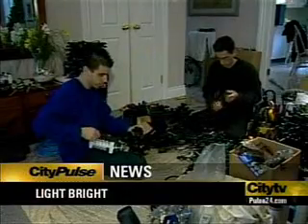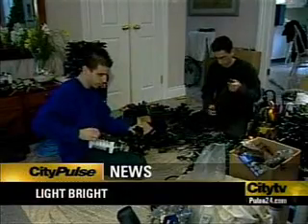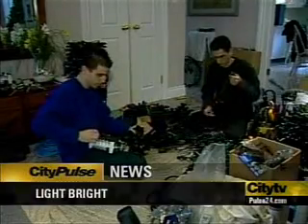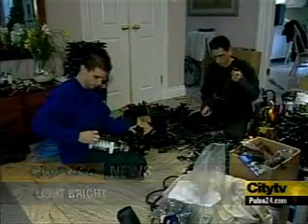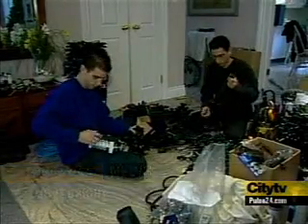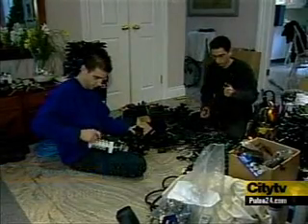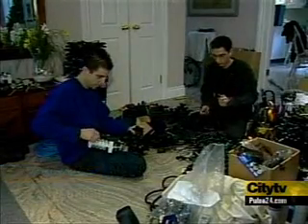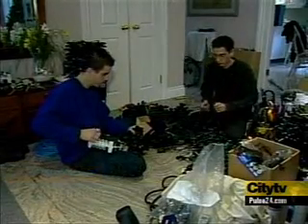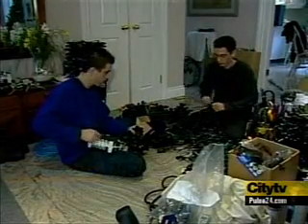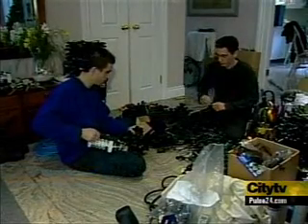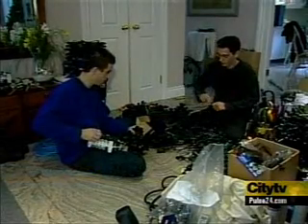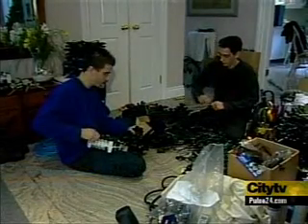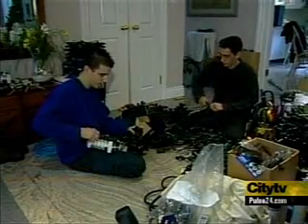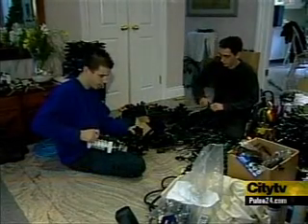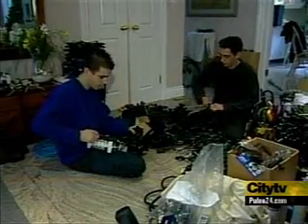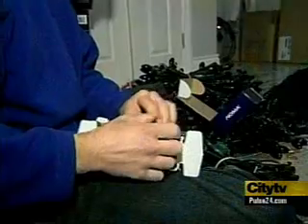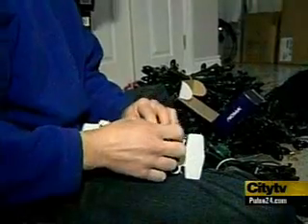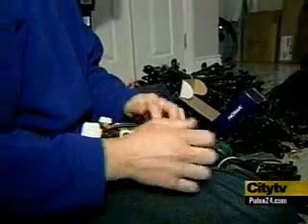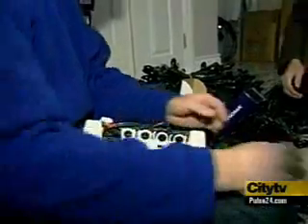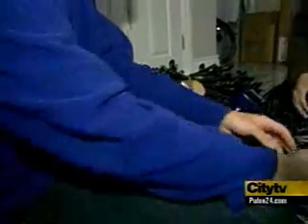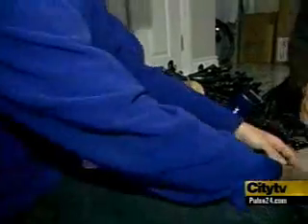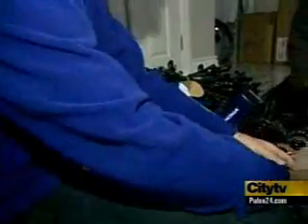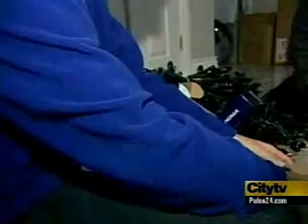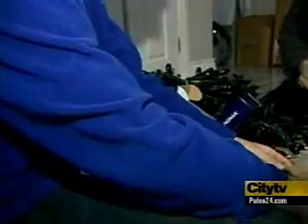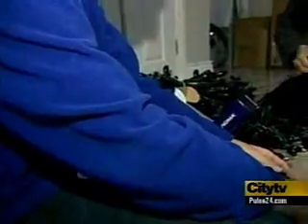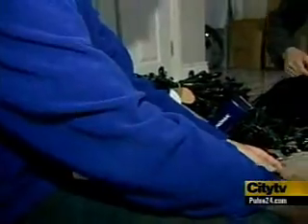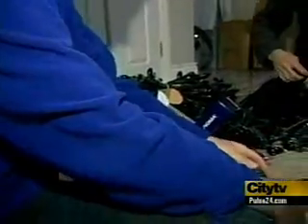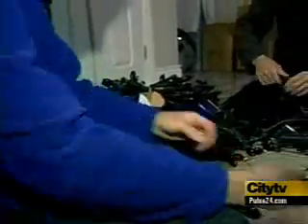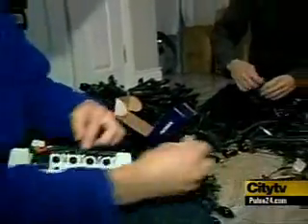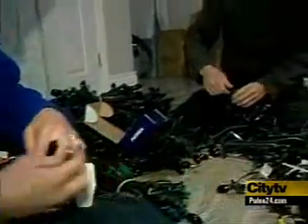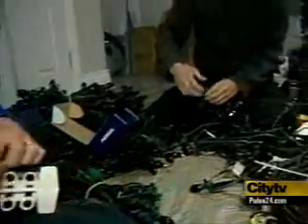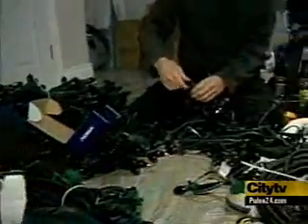Do you have enough bulbs? Every Christmas, Martin Lindsay and his brother Andrew really light up.